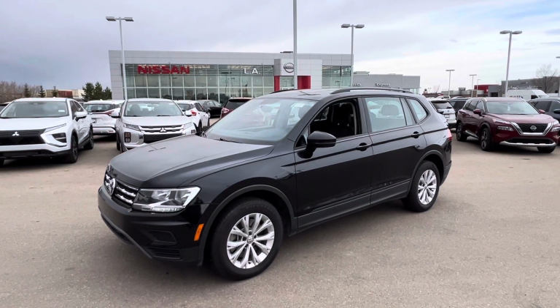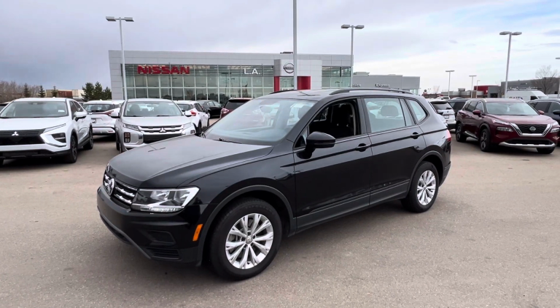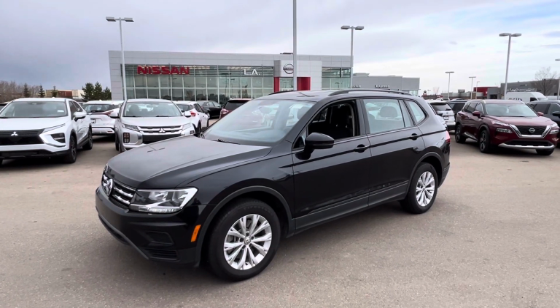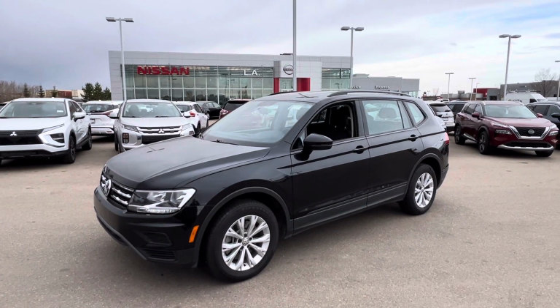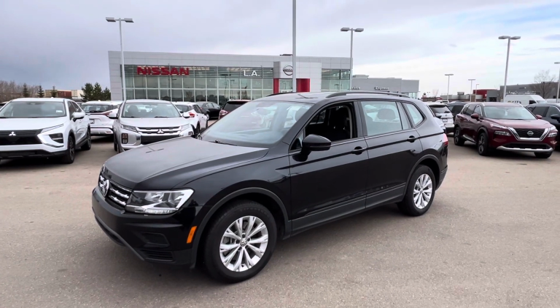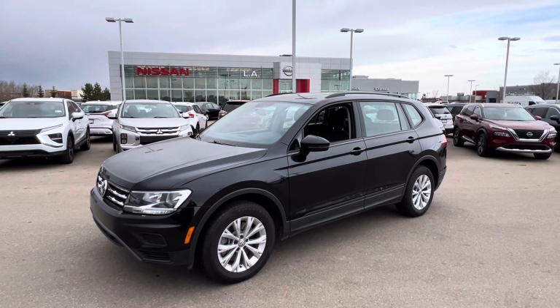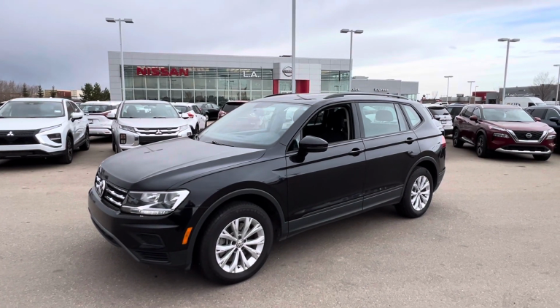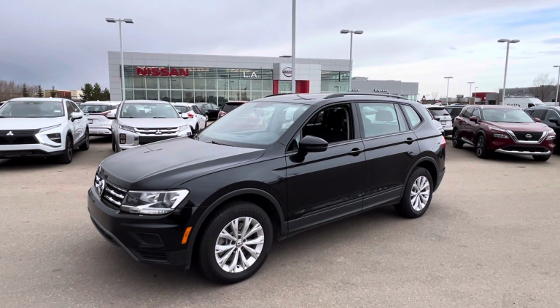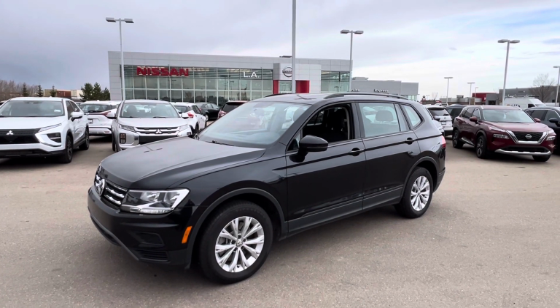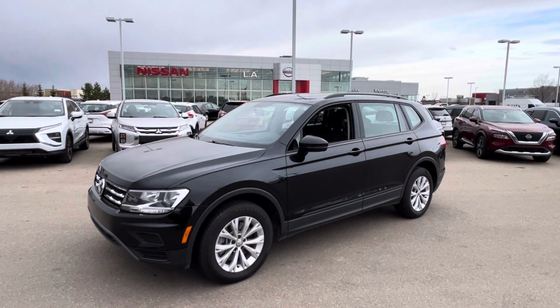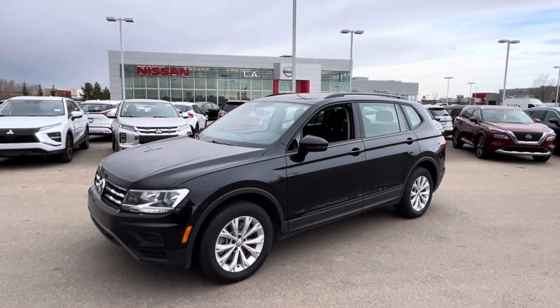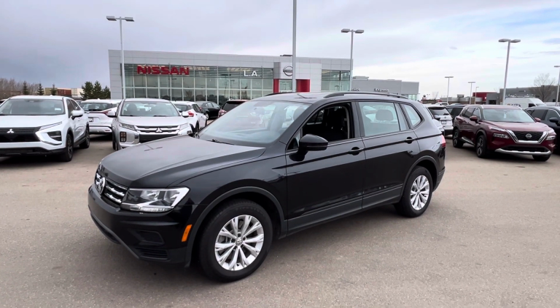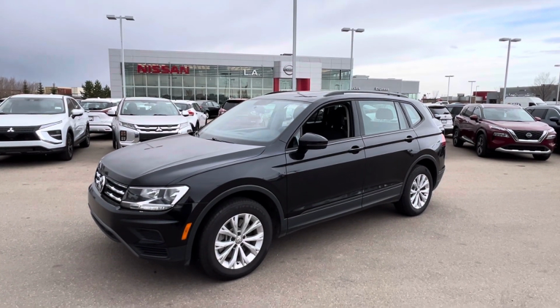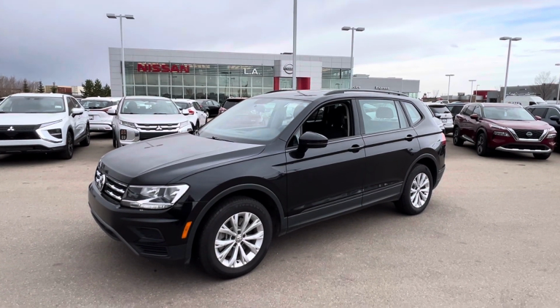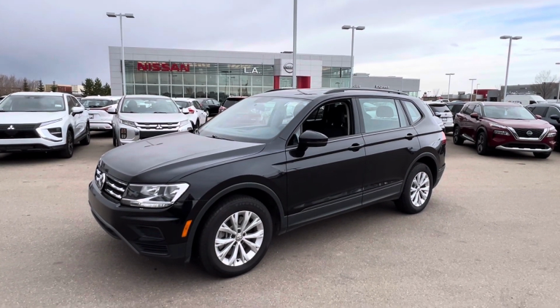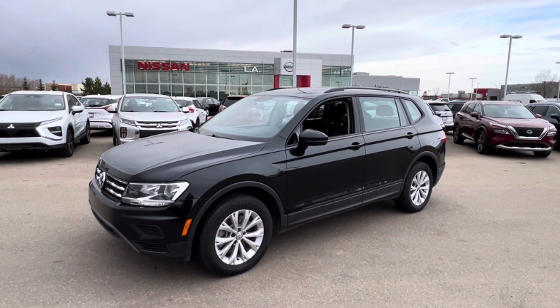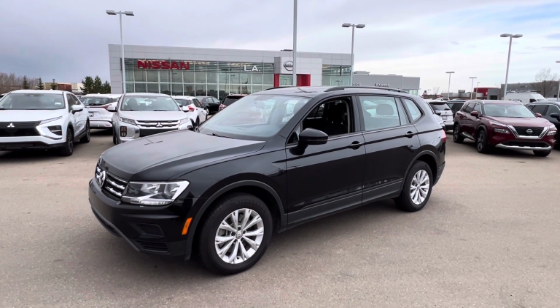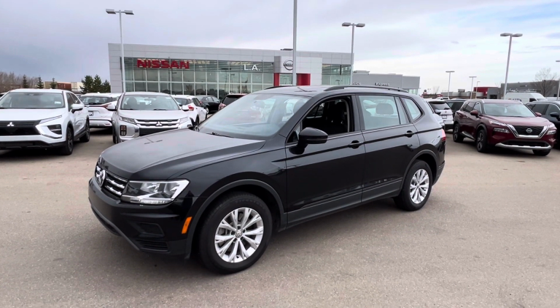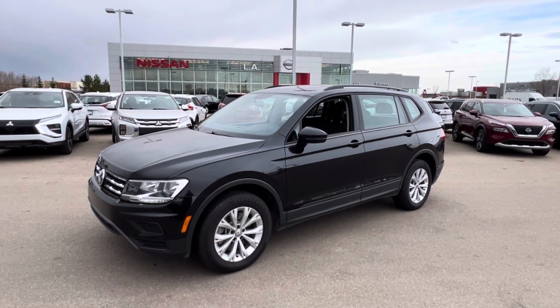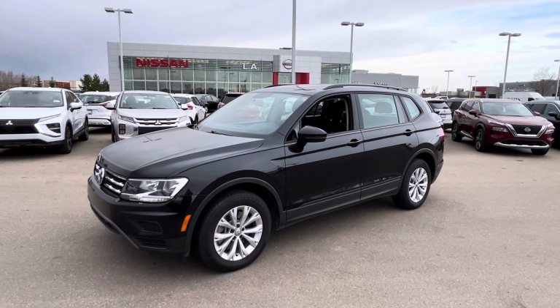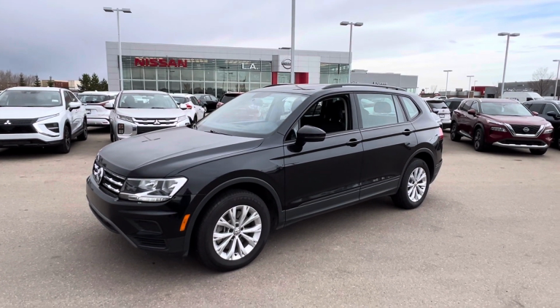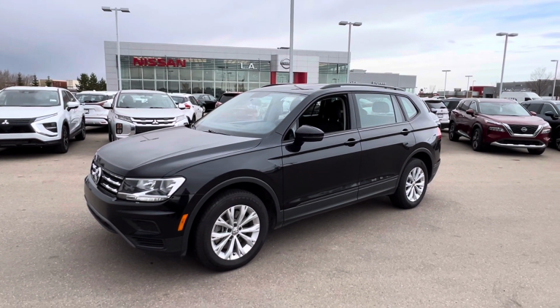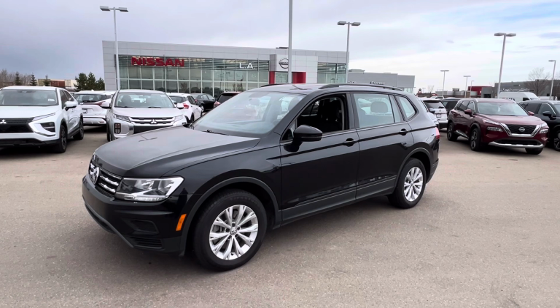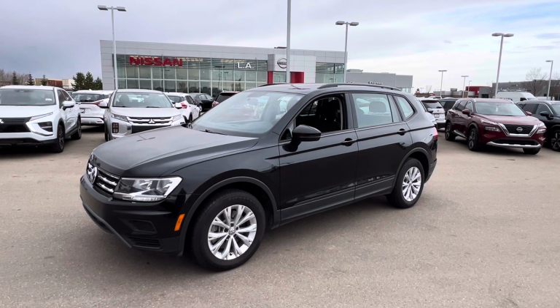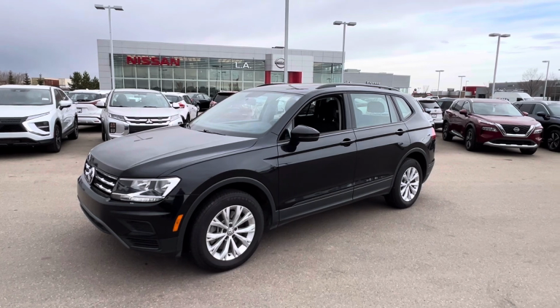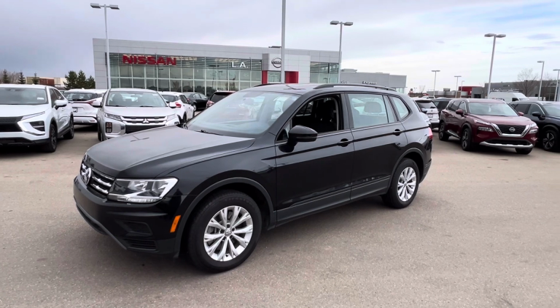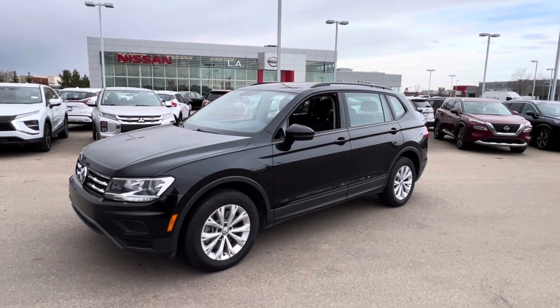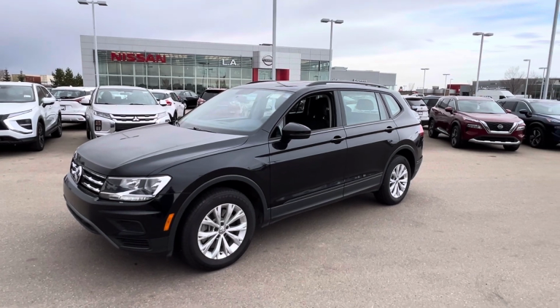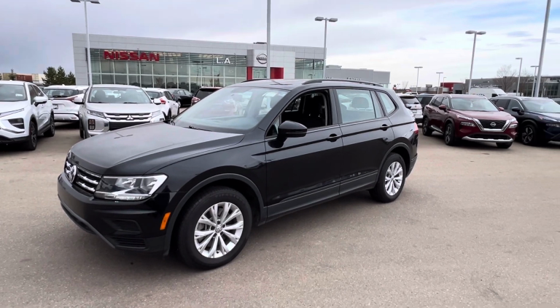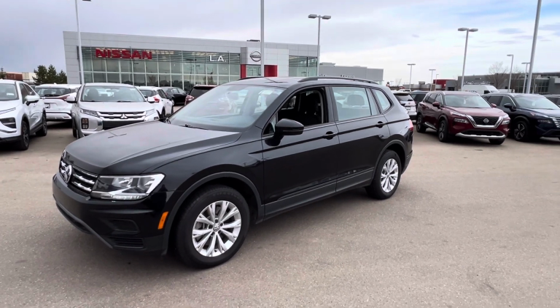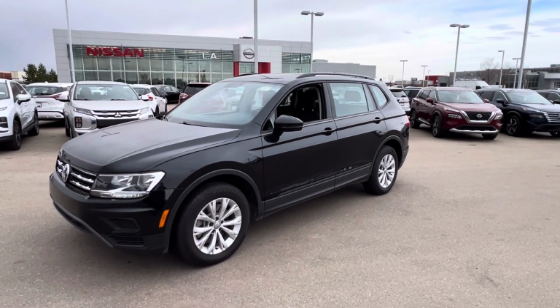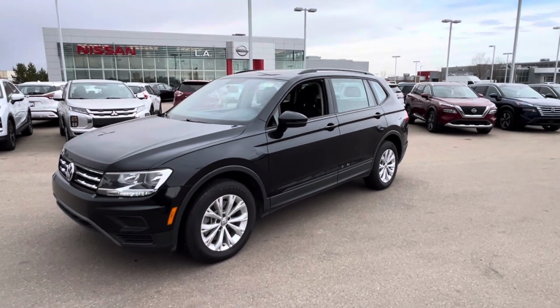Hi, good morning. Matthew here from LA Nissan, and this is the 2021 Volkswagen Tiguan.